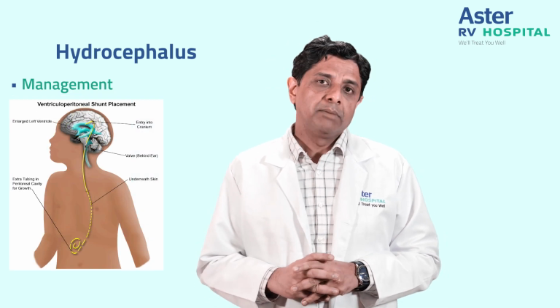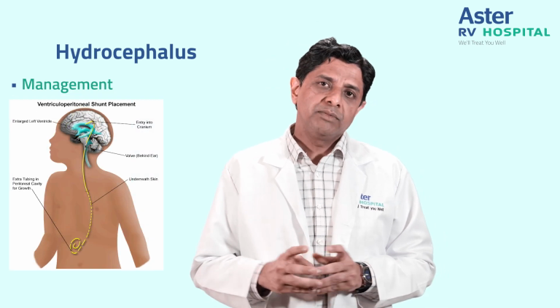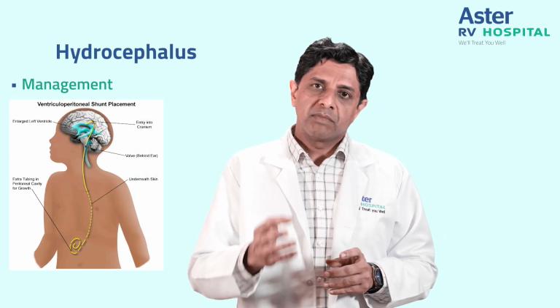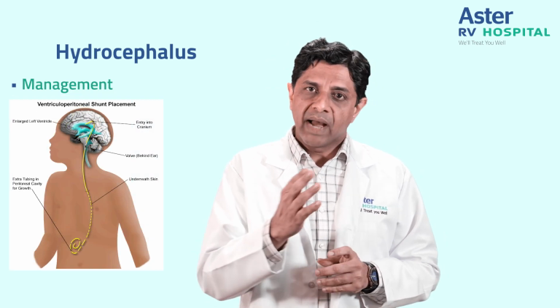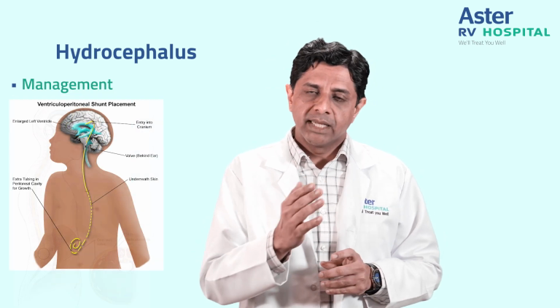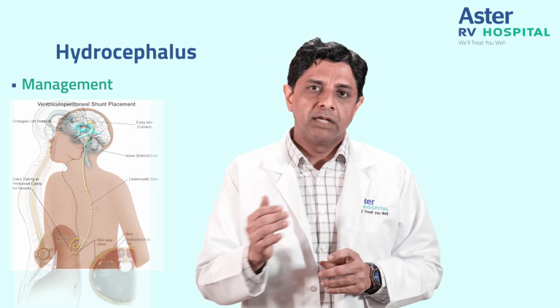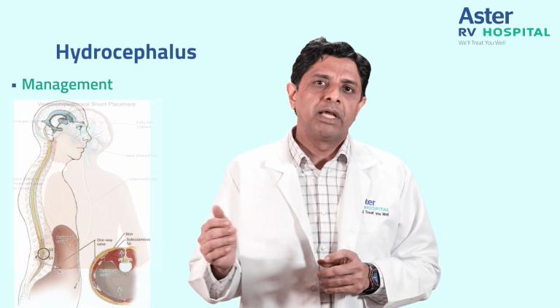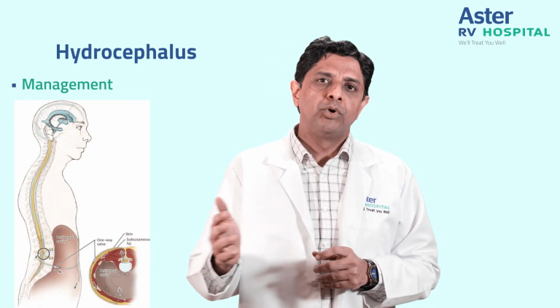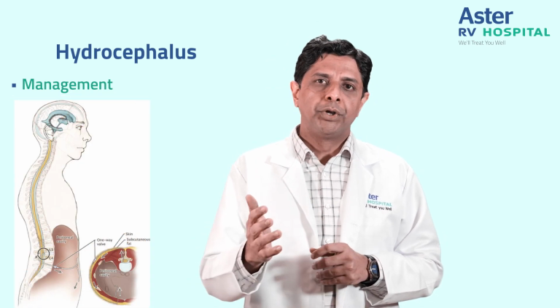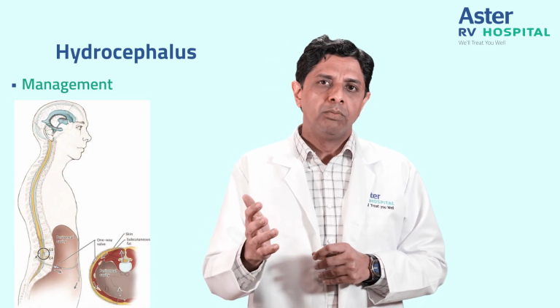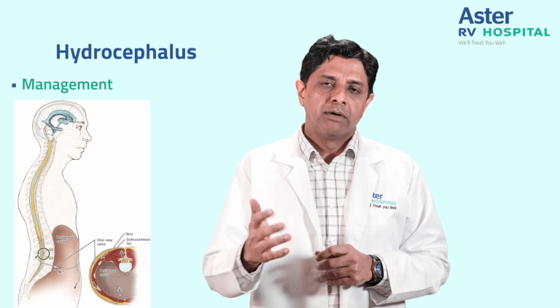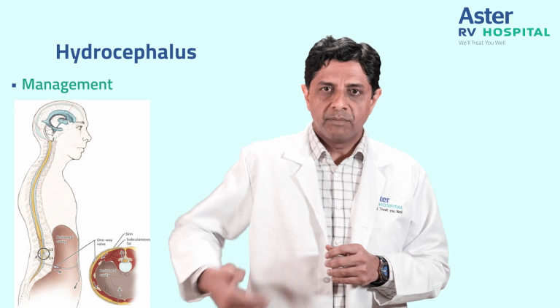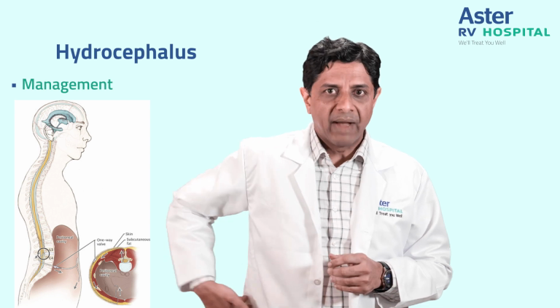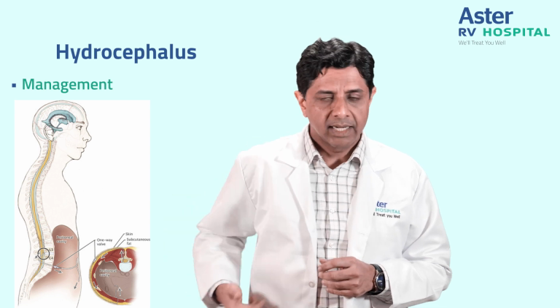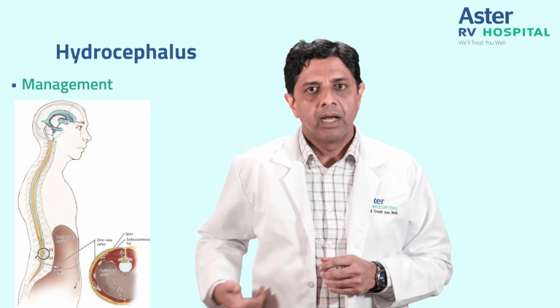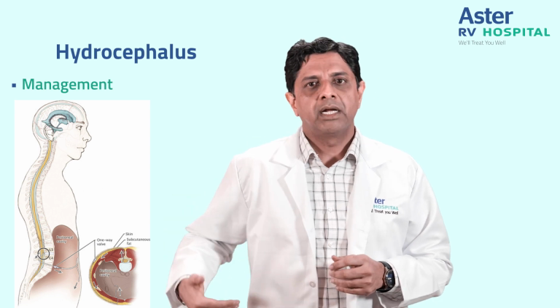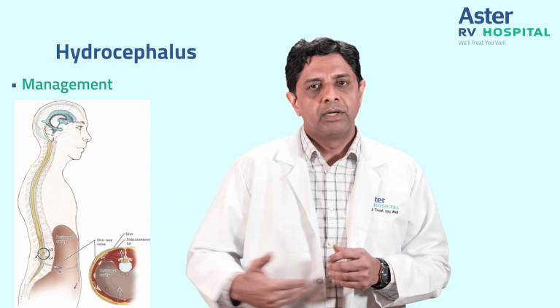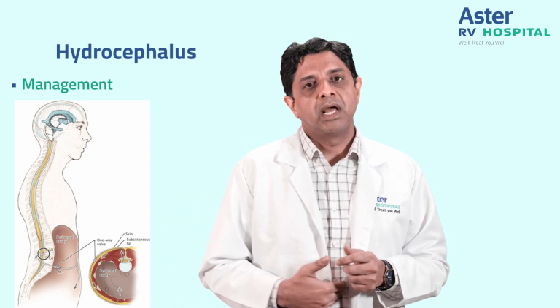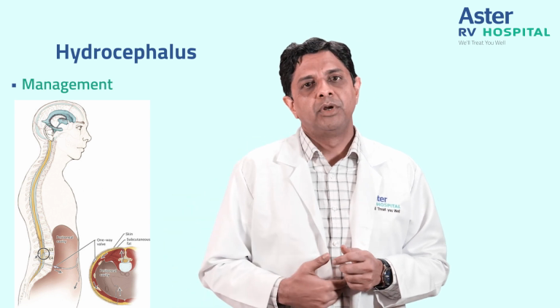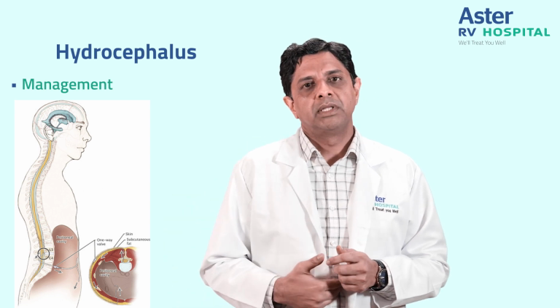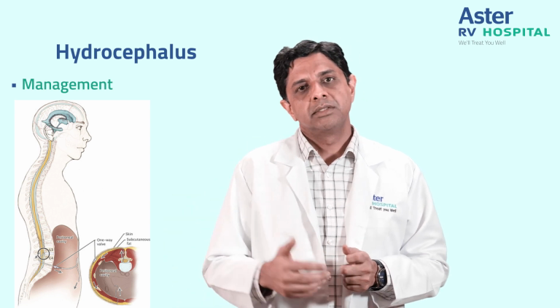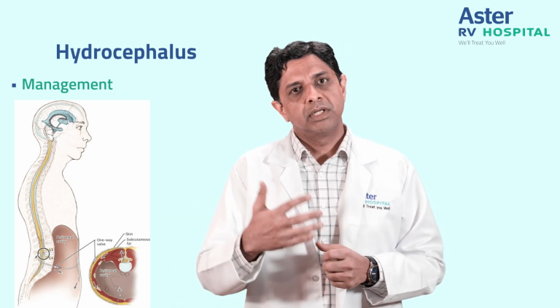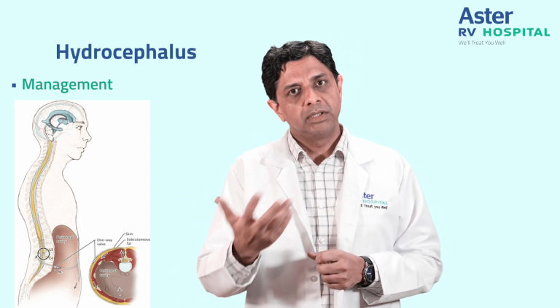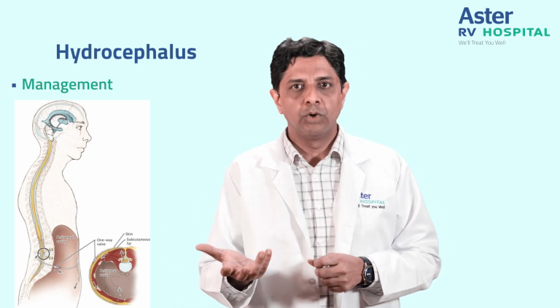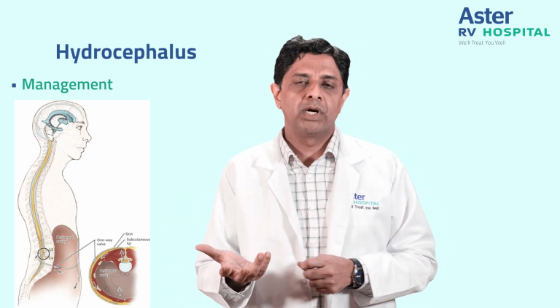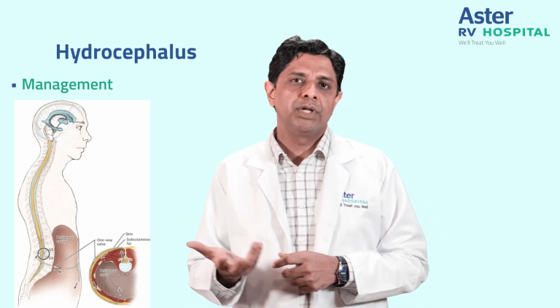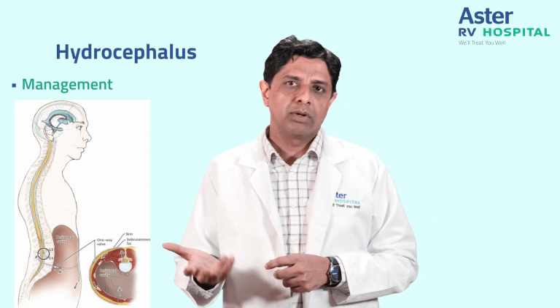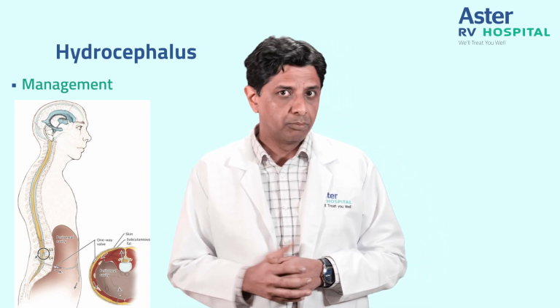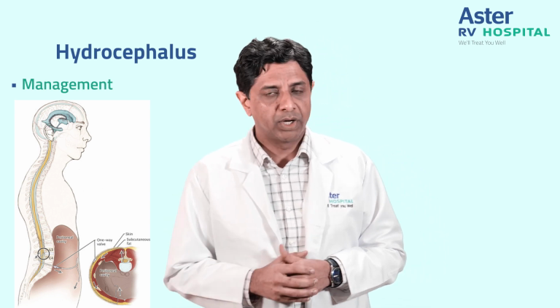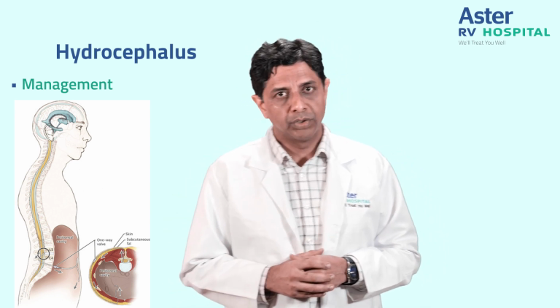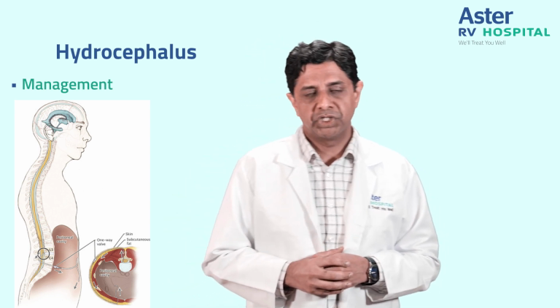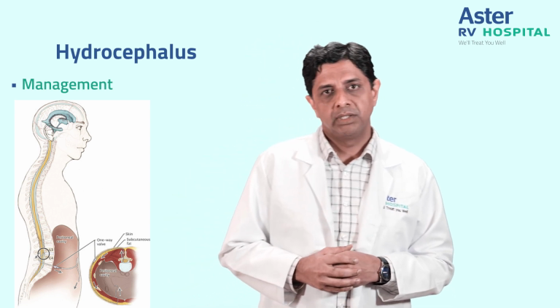Sometimes a tube can be placed from the back and directed into the abdomen; this is known as a thecaperitoneal or lumboperitoneal shunt.